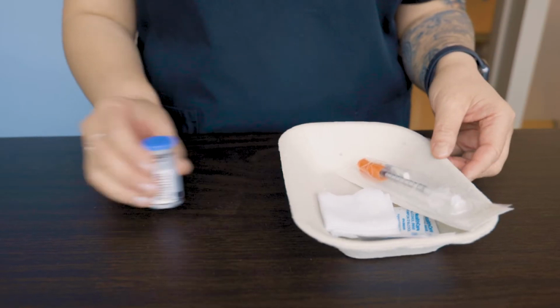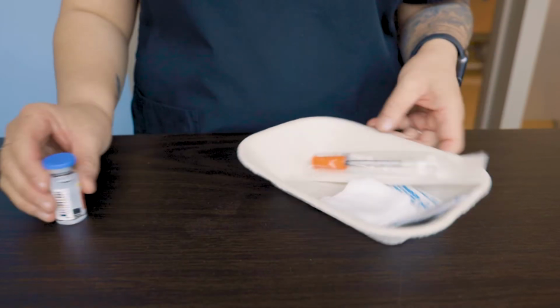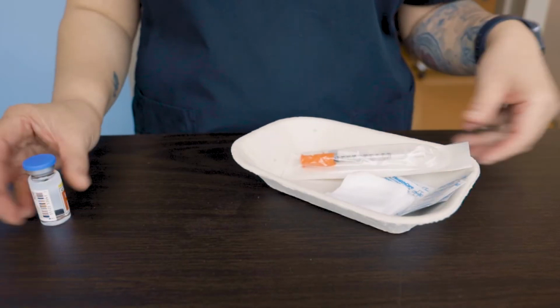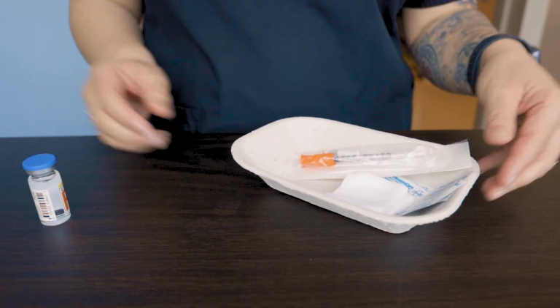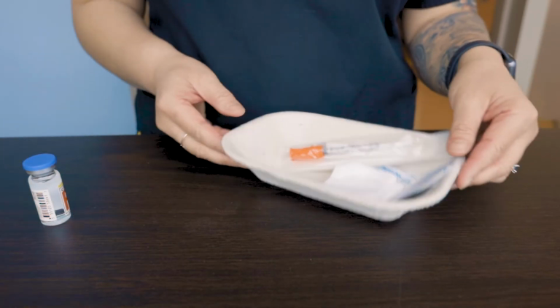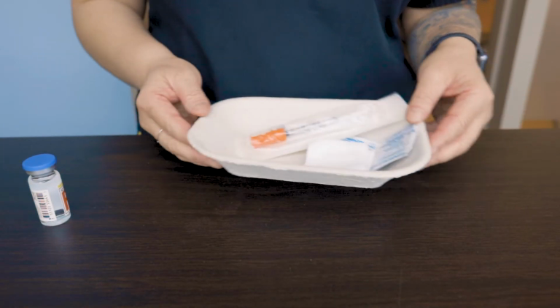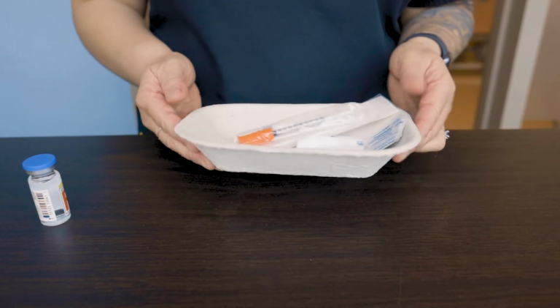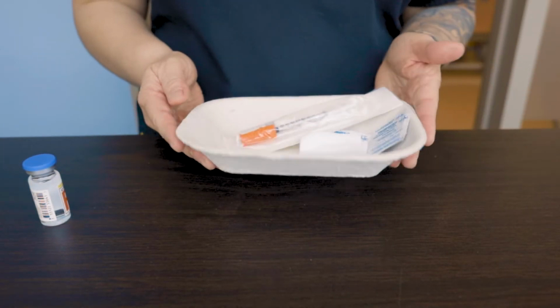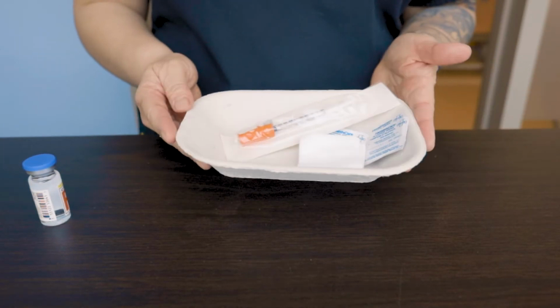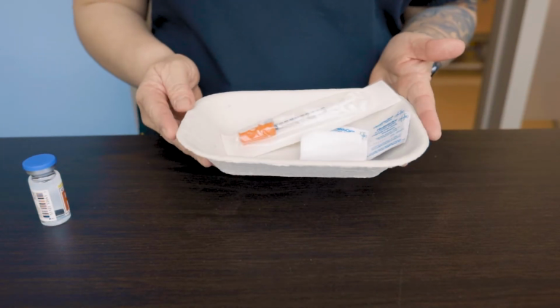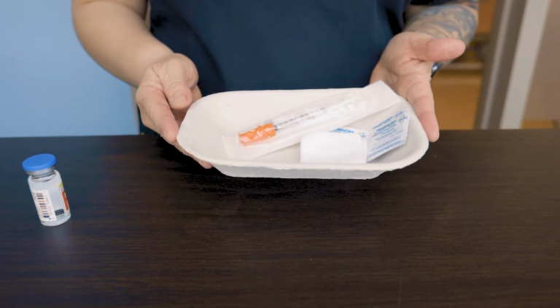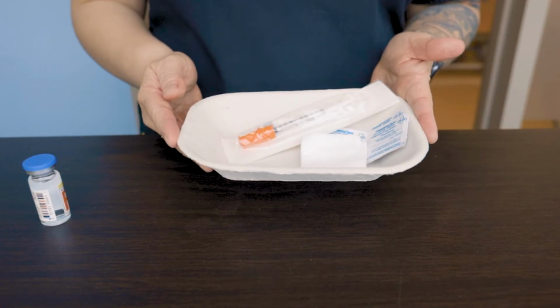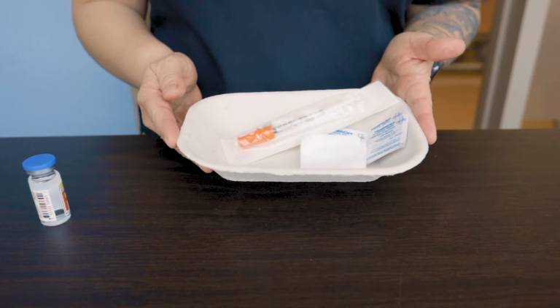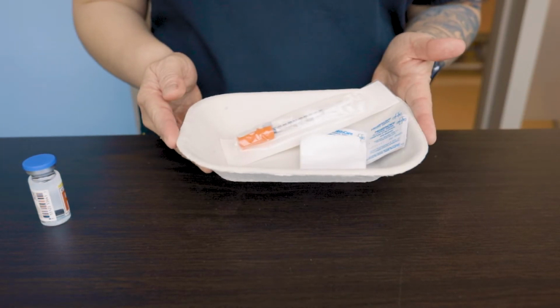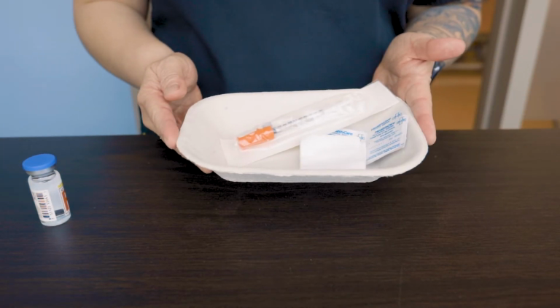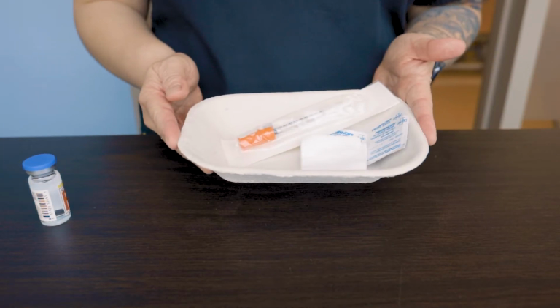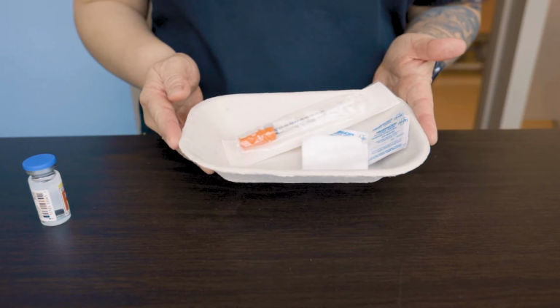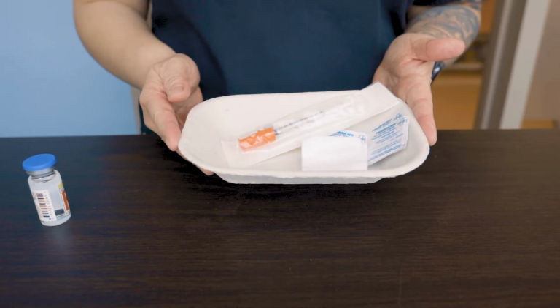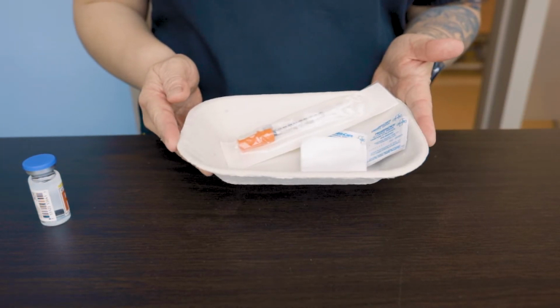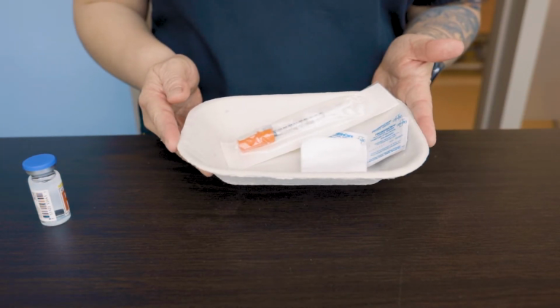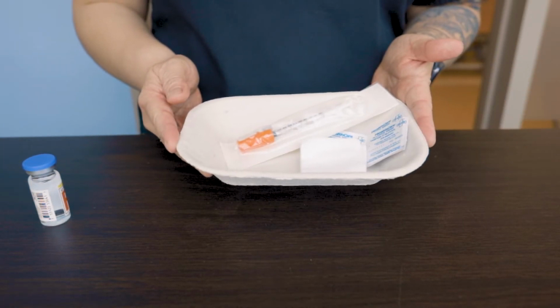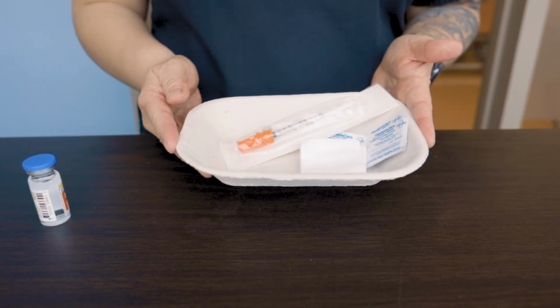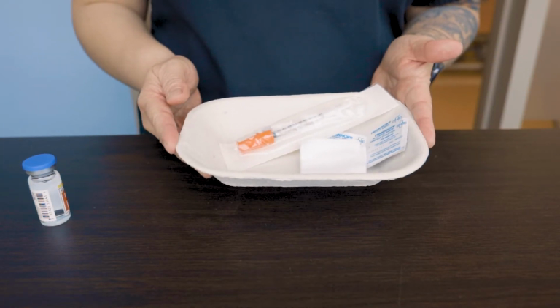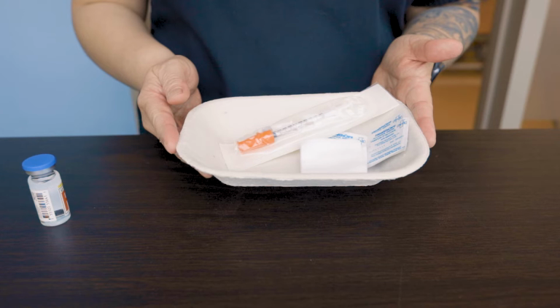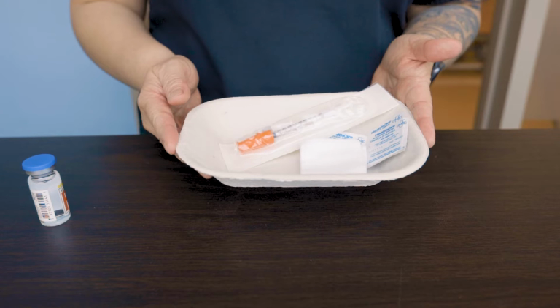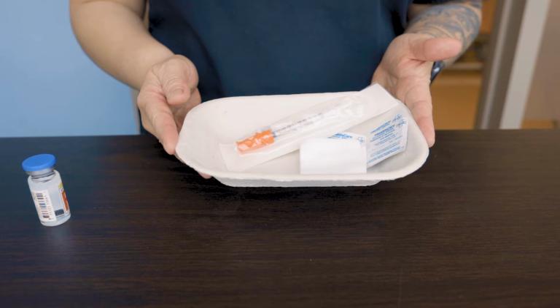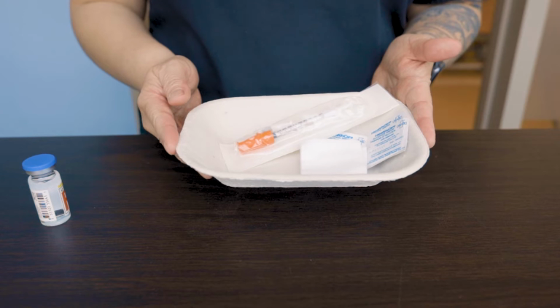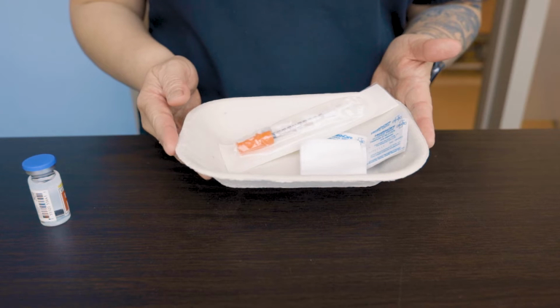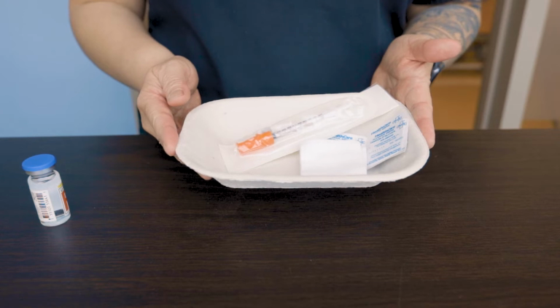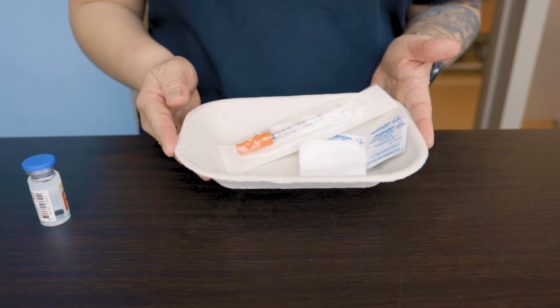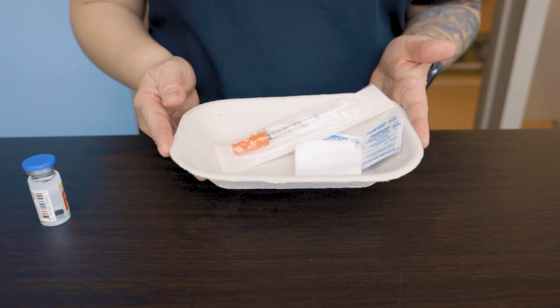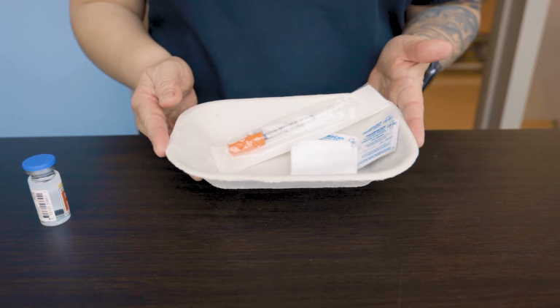Hello everyone! Here's a brief demonstration of how to withdraw and inject an insulin medication.